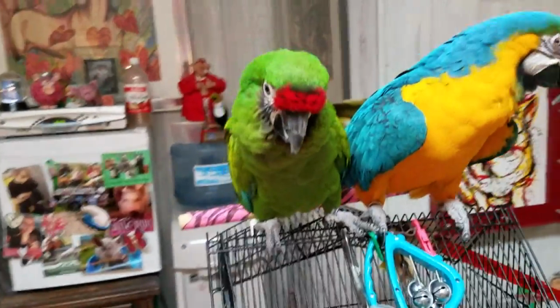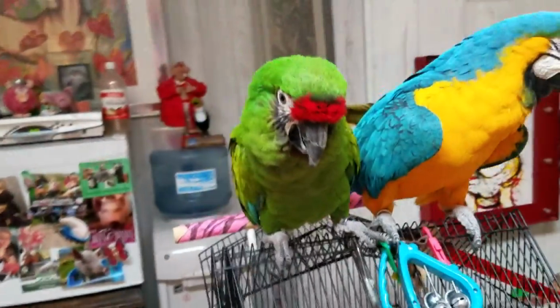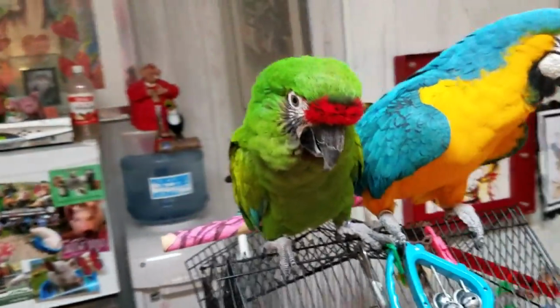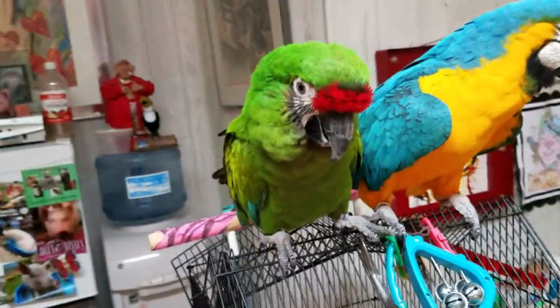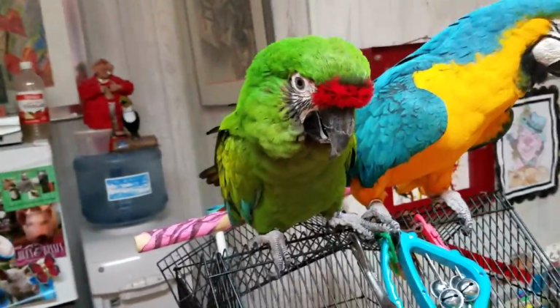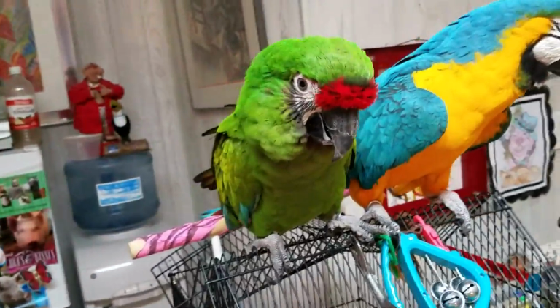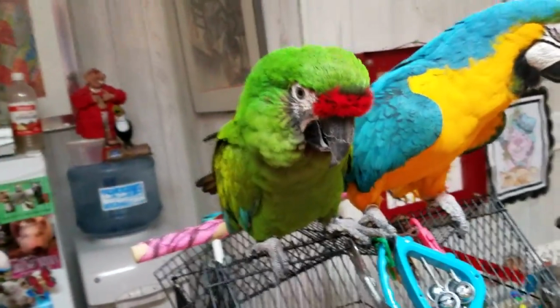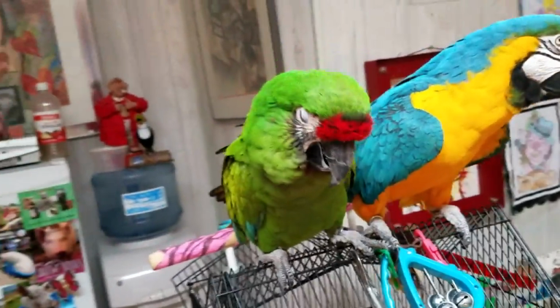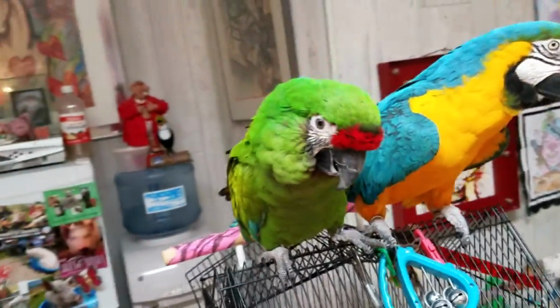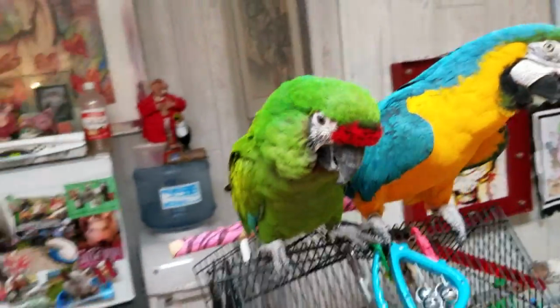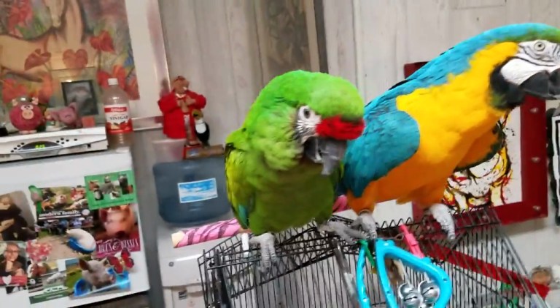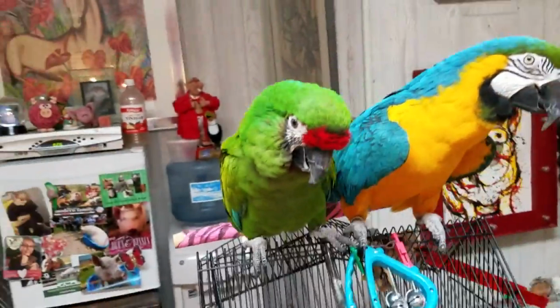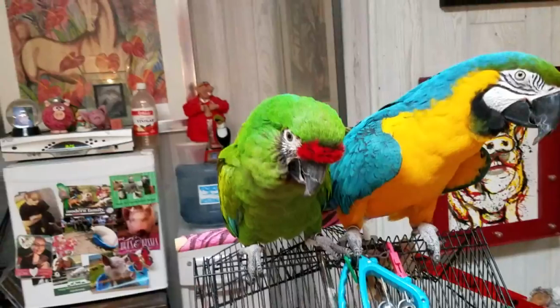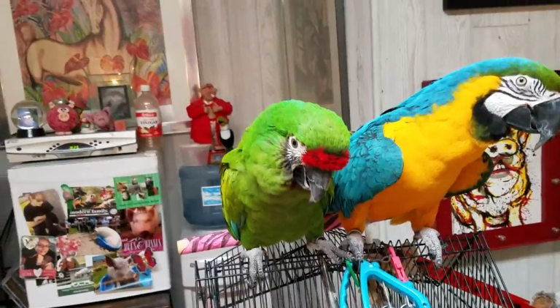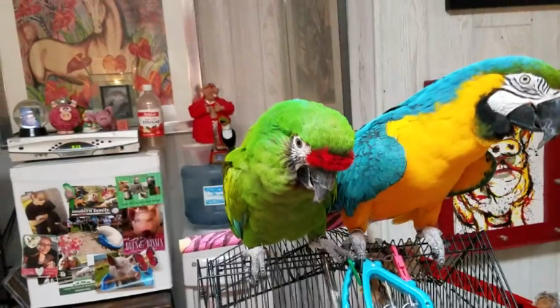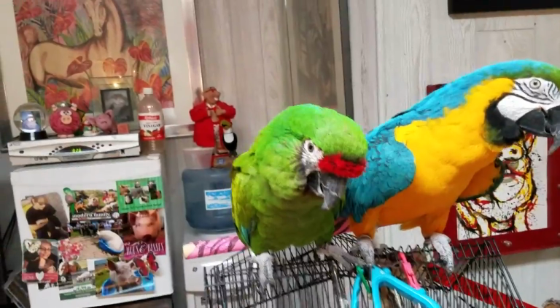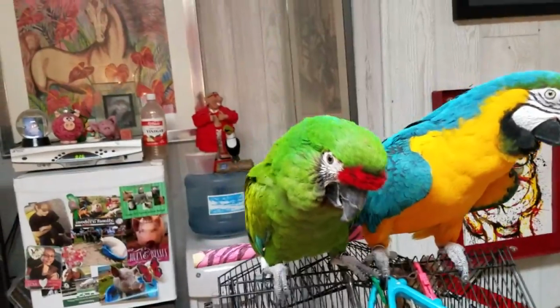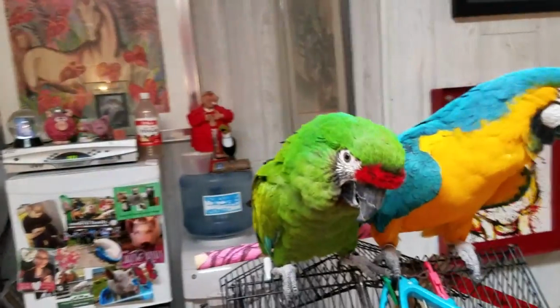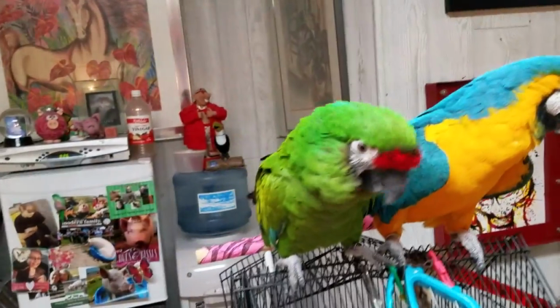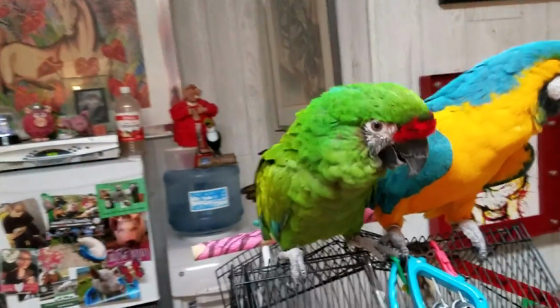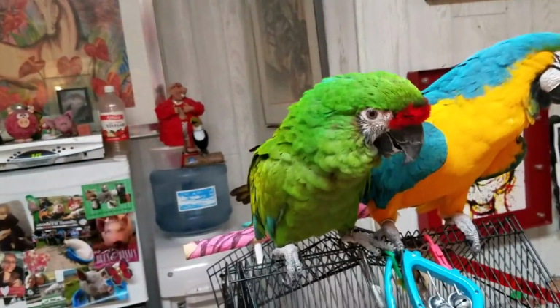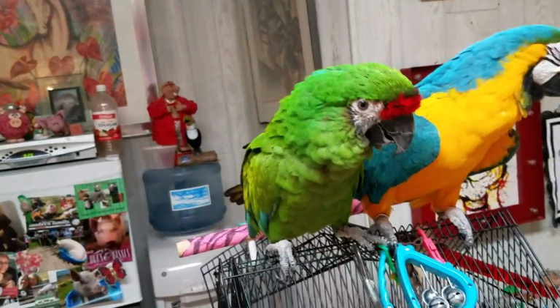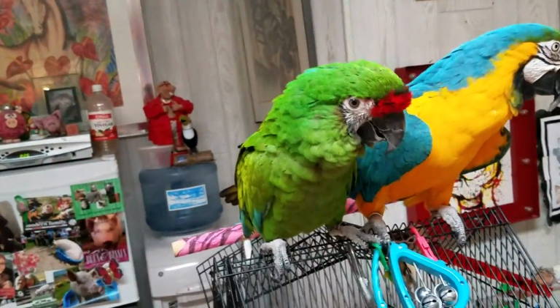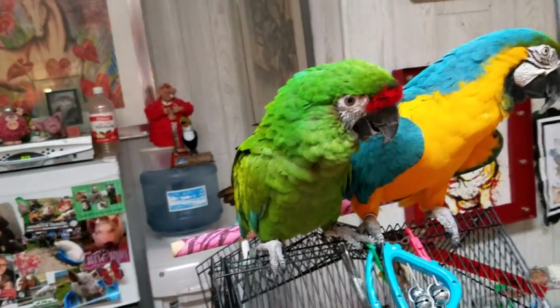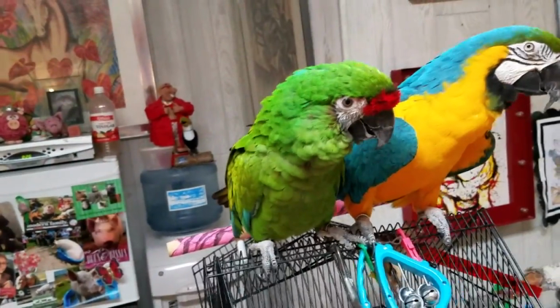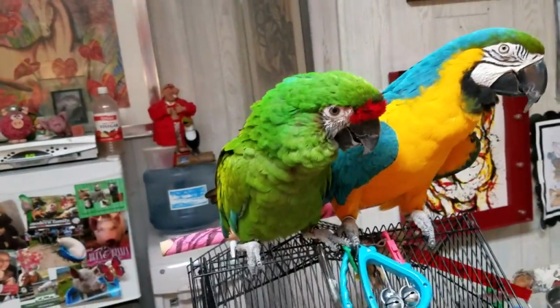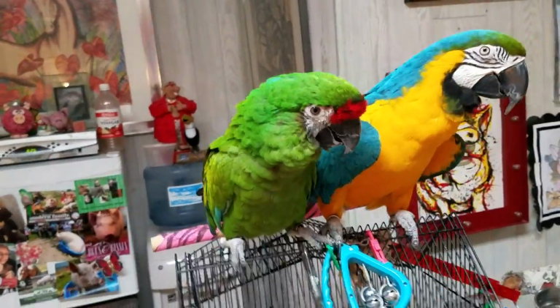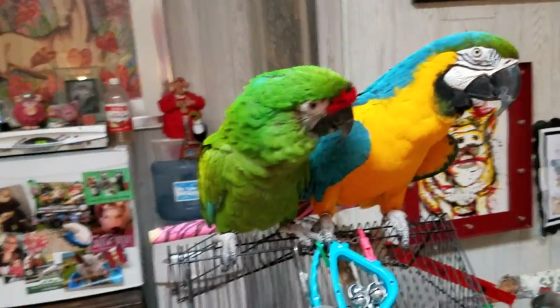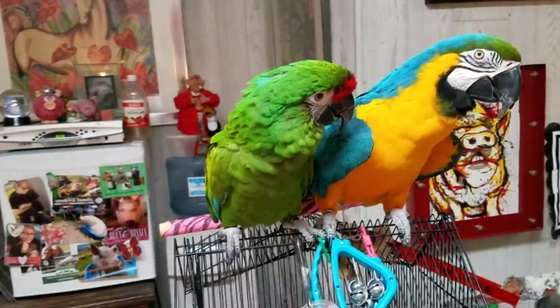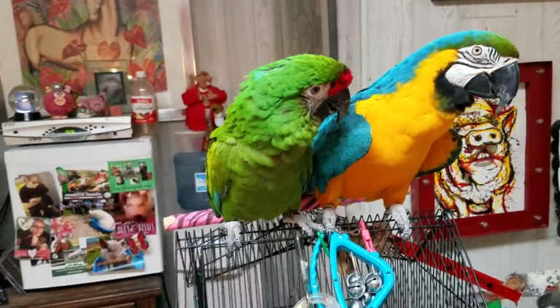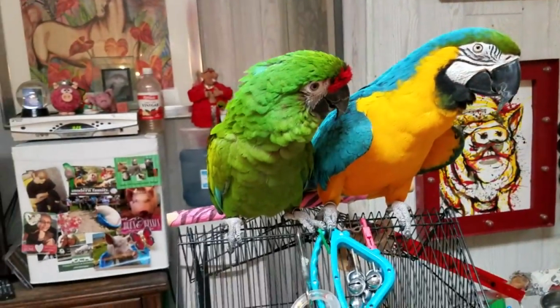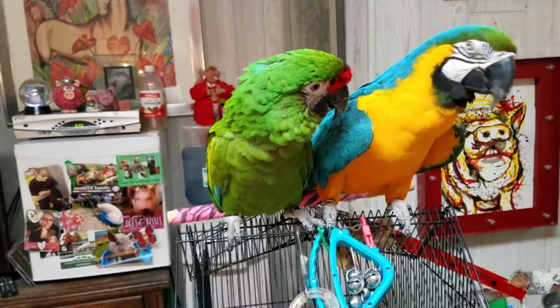Let's go to this one. This is Rio. Rio is six years old.